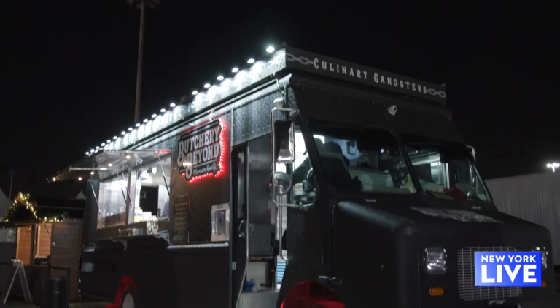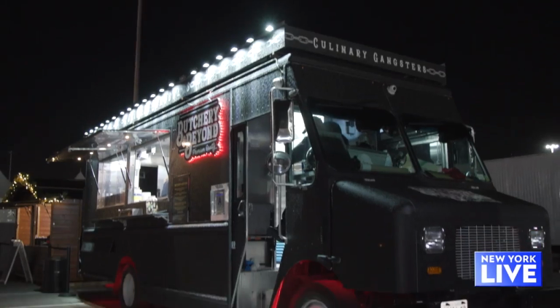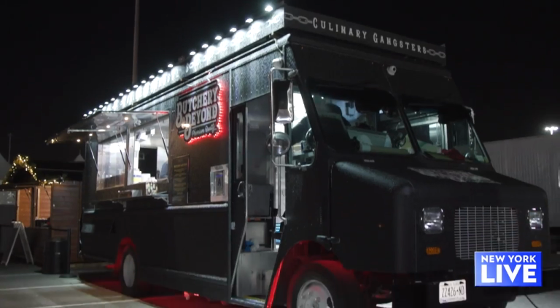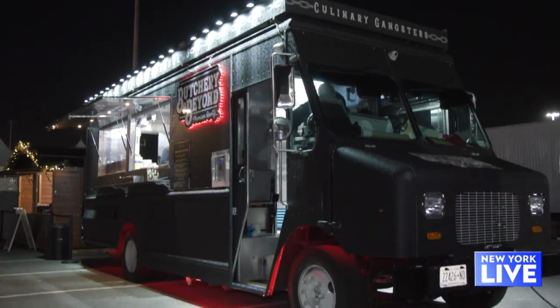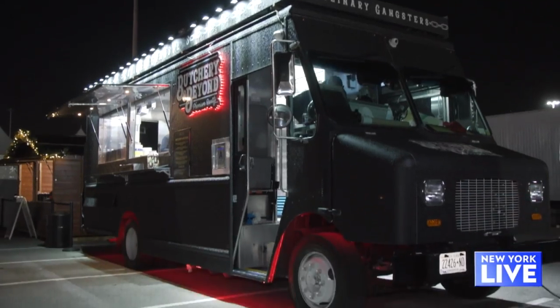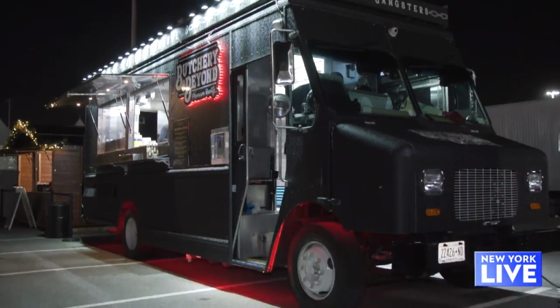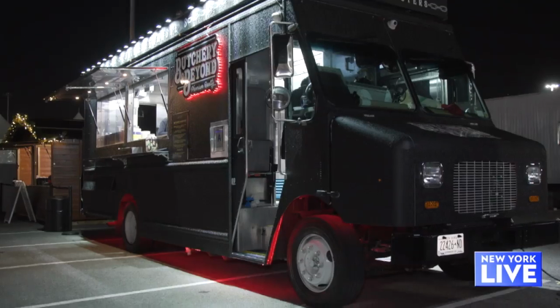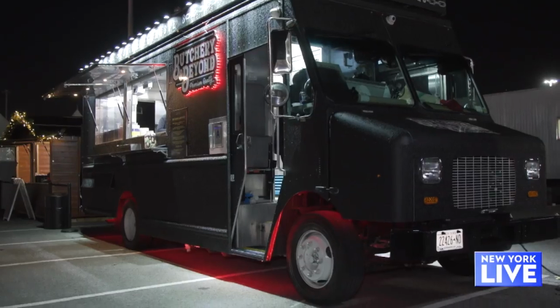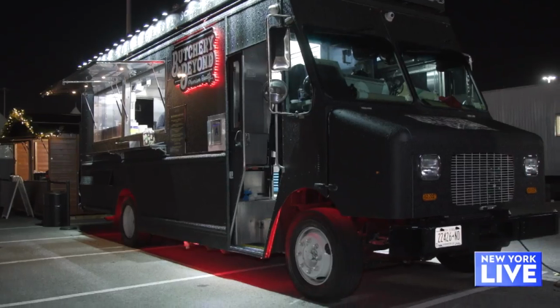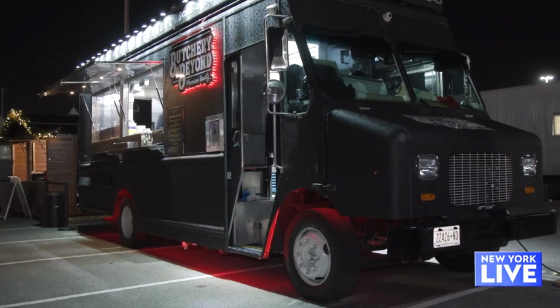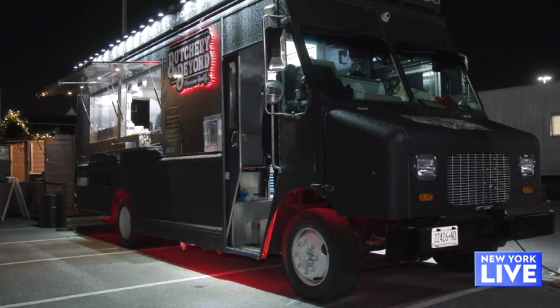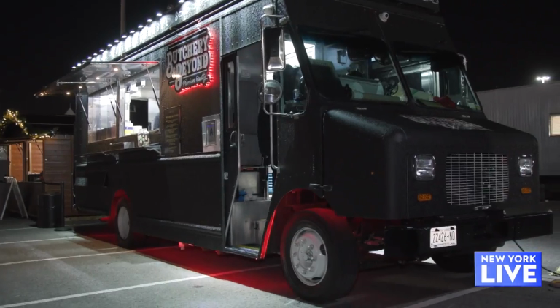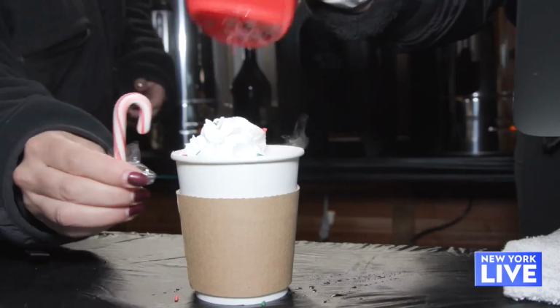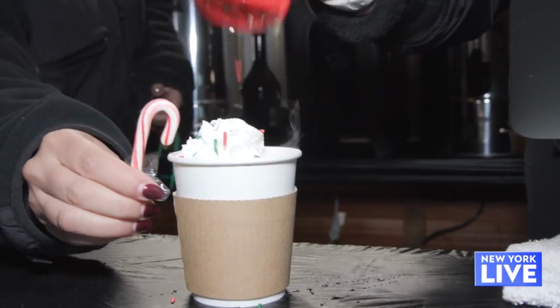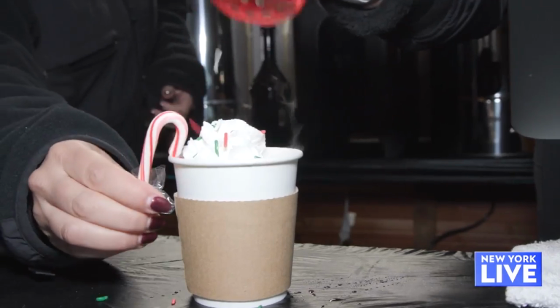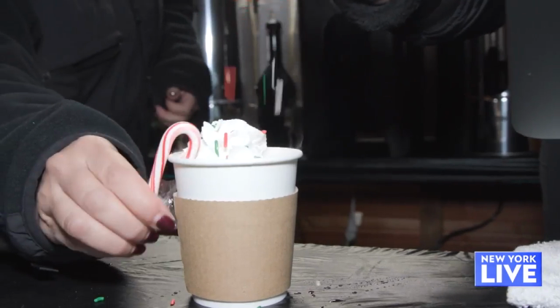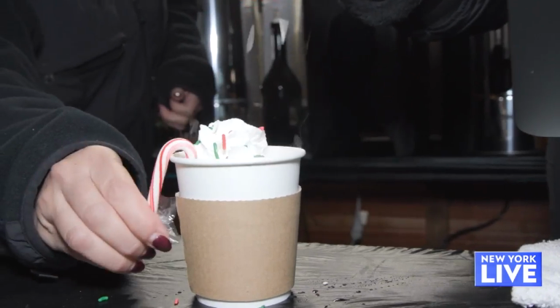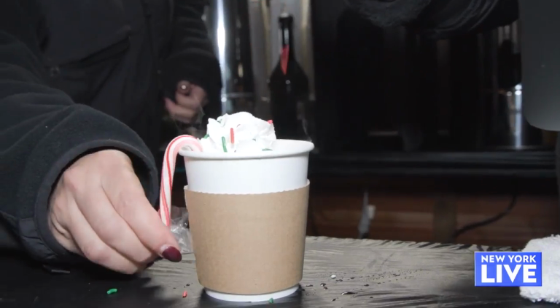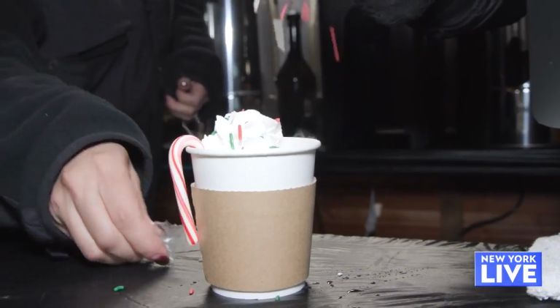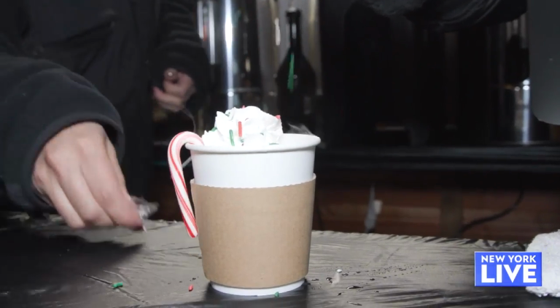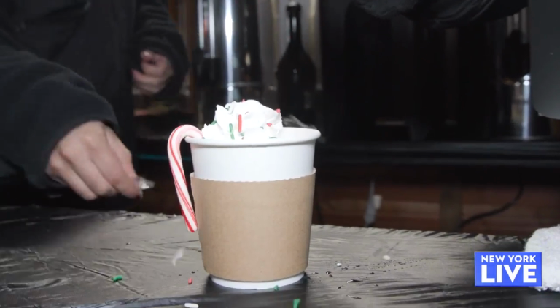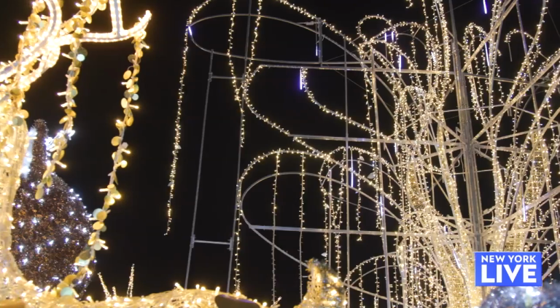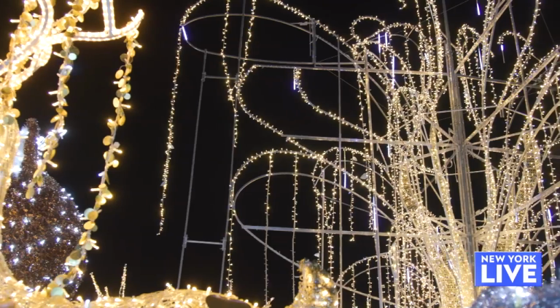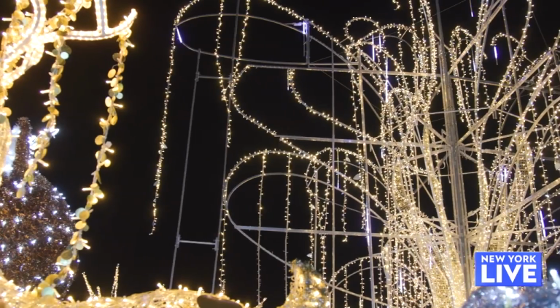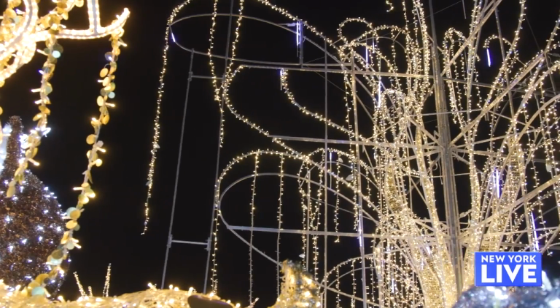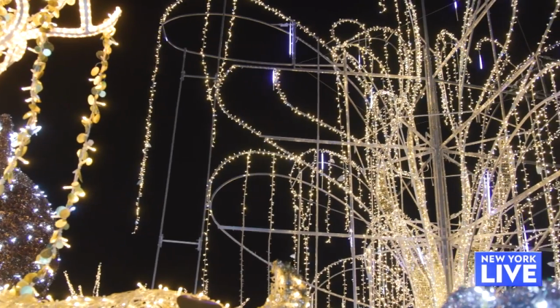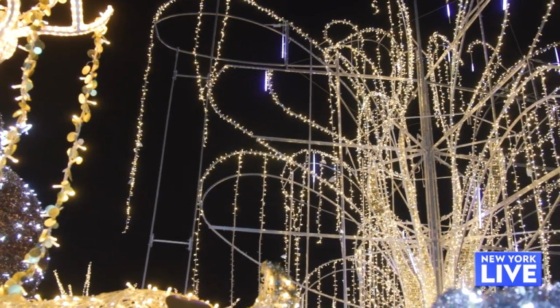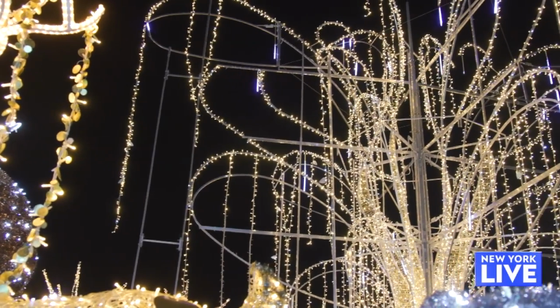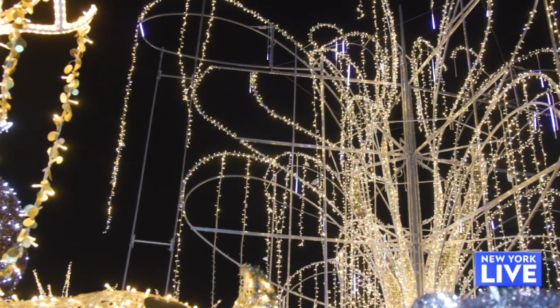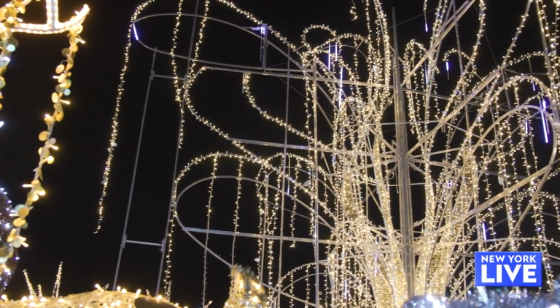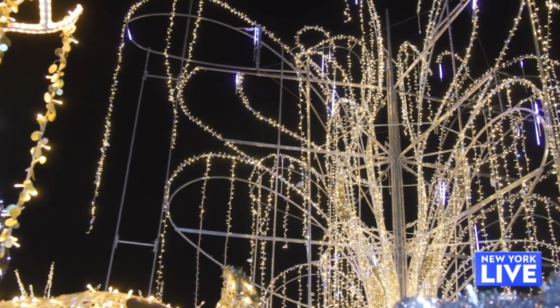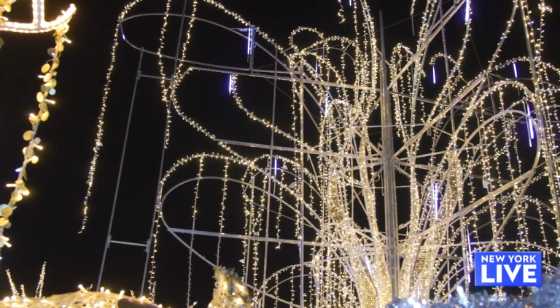We have six different vendors here serving gourmet hot chocolate. And then, who doesn't love a little bit of holiday lights?